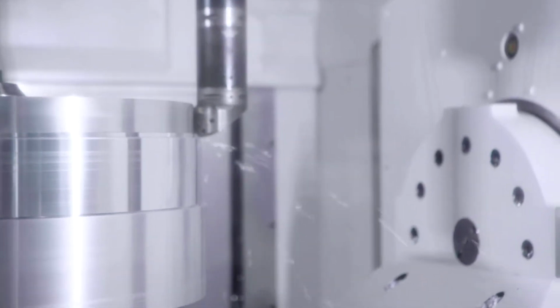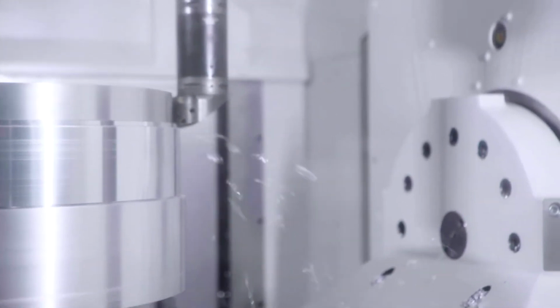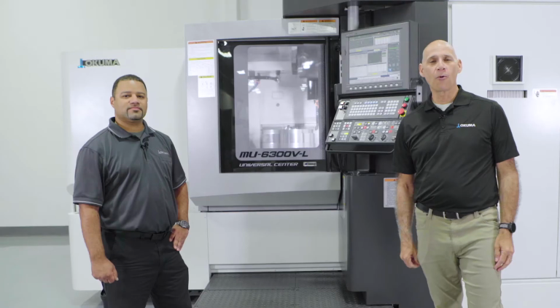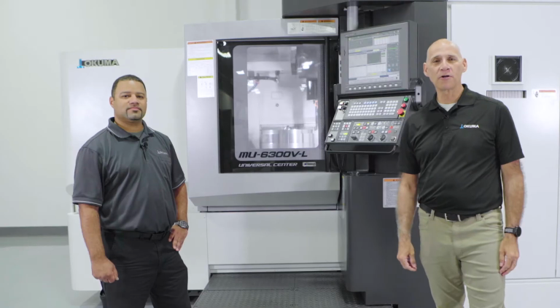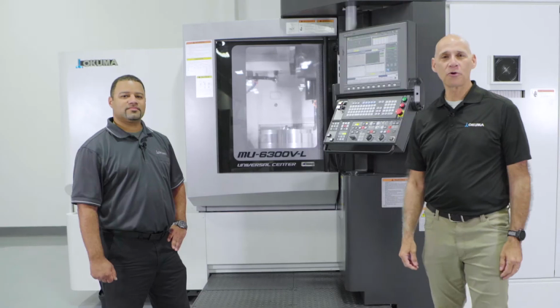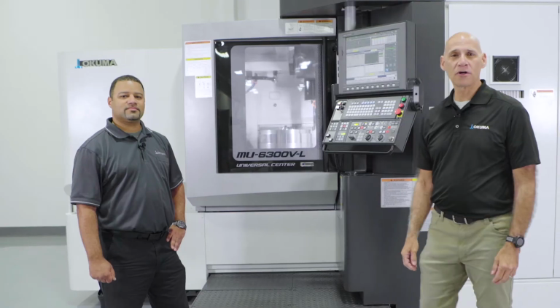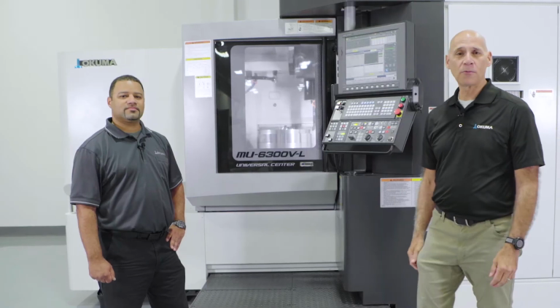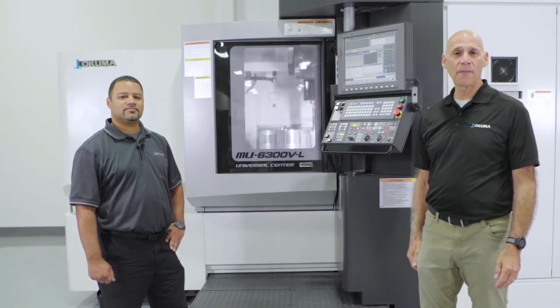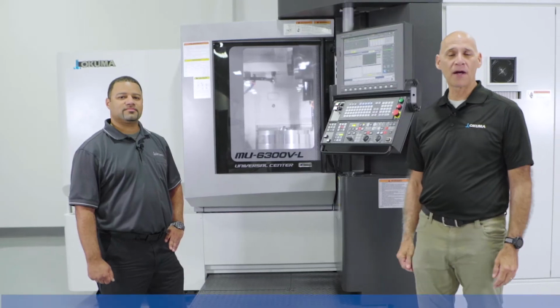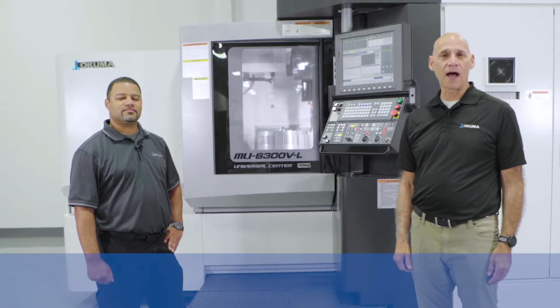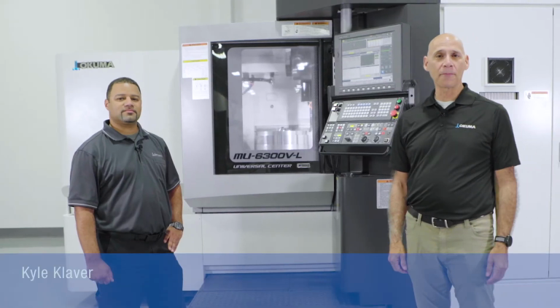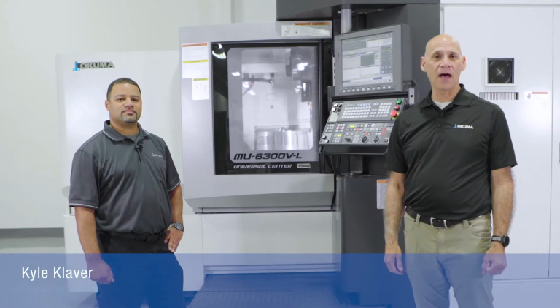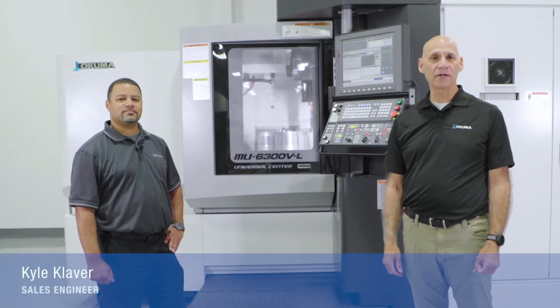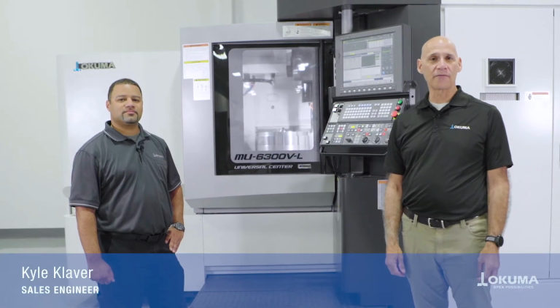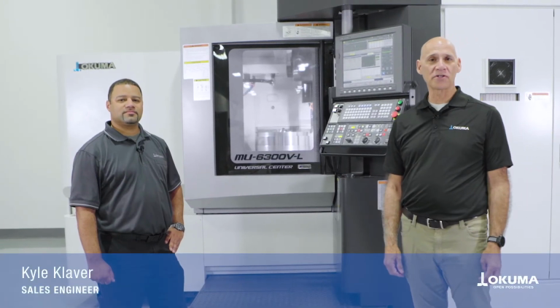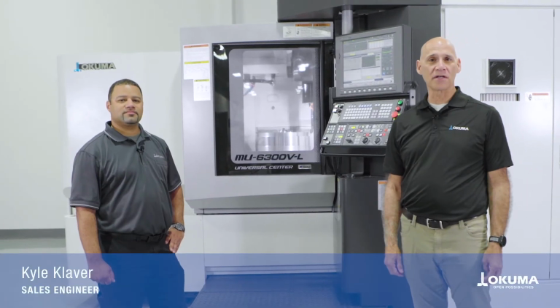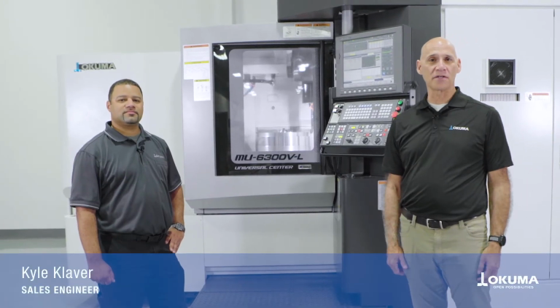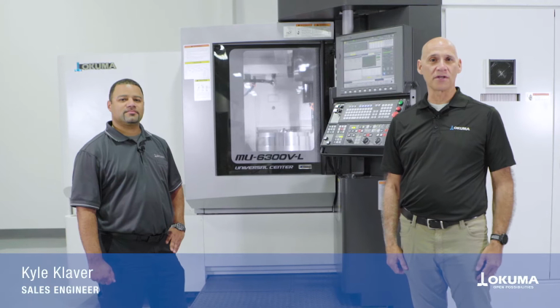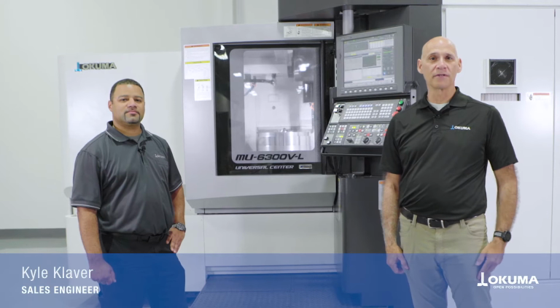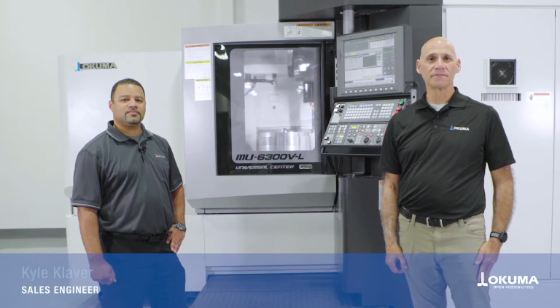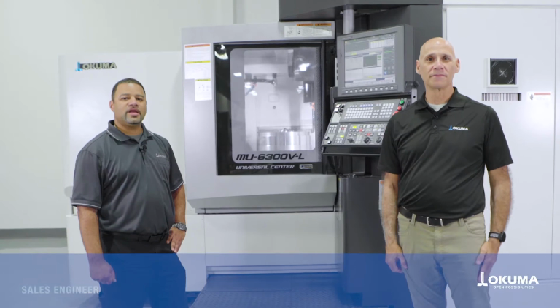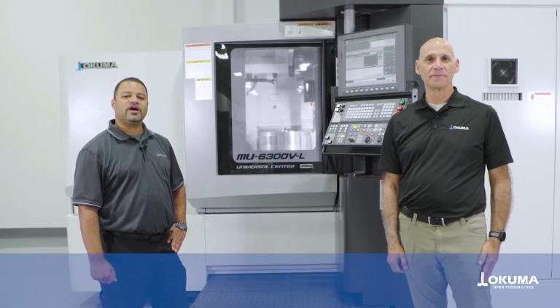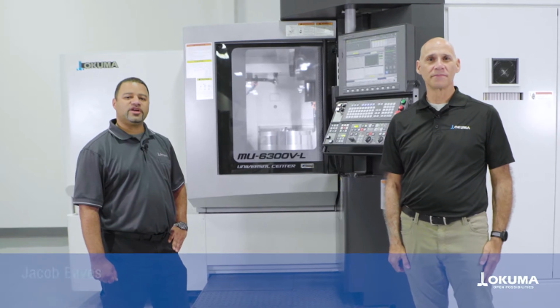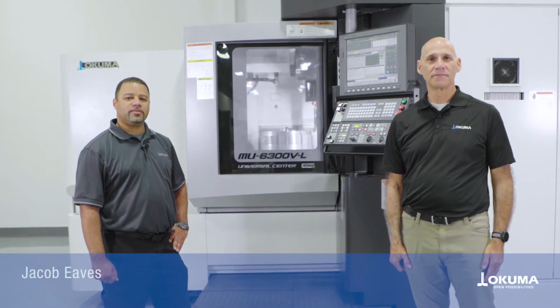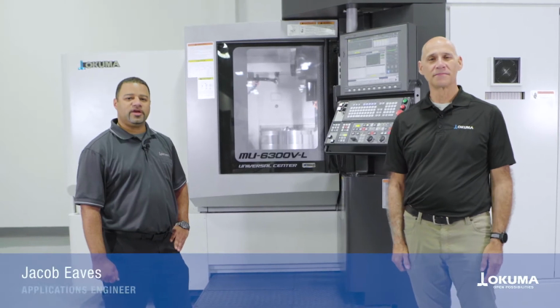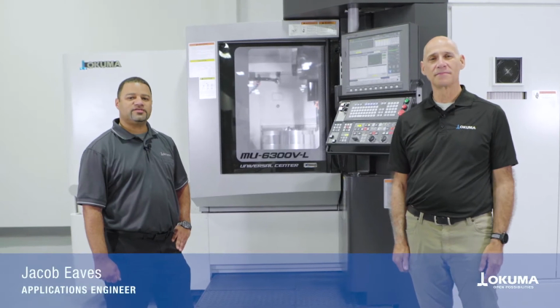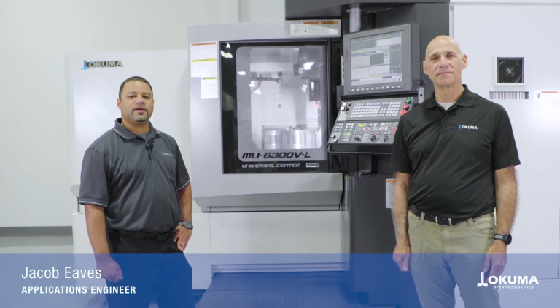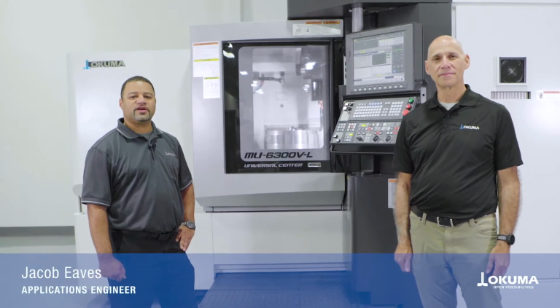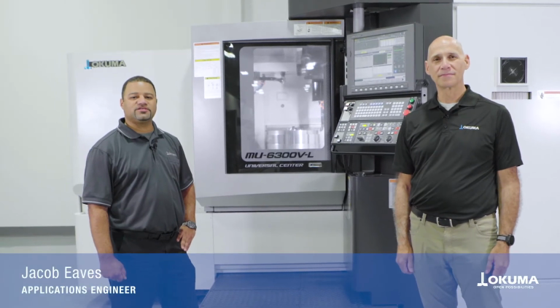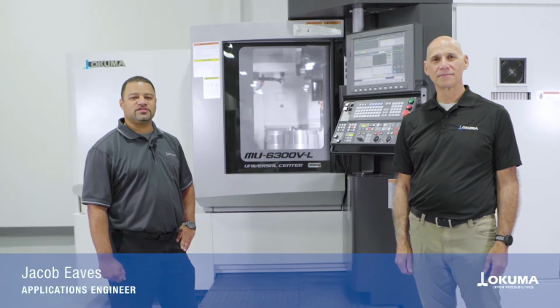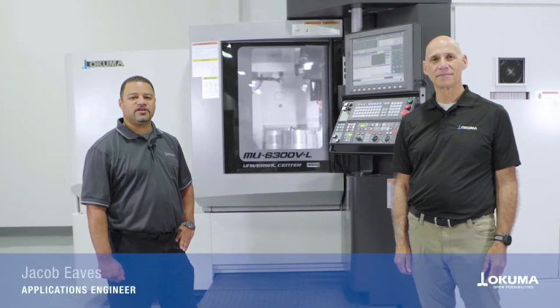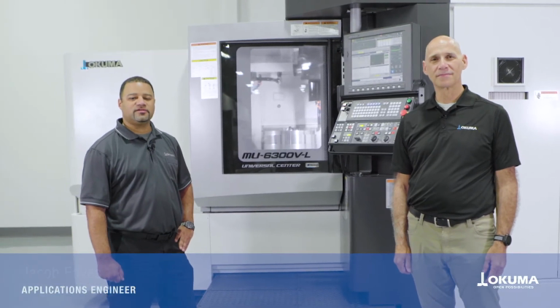Hello, welcome to Okuma America. I'm Kyle Klaver, sales engineer. And I'm Jacob Ease, application engineer.